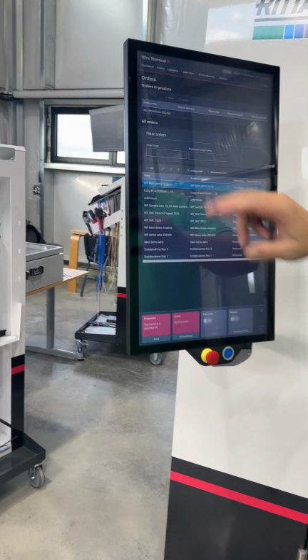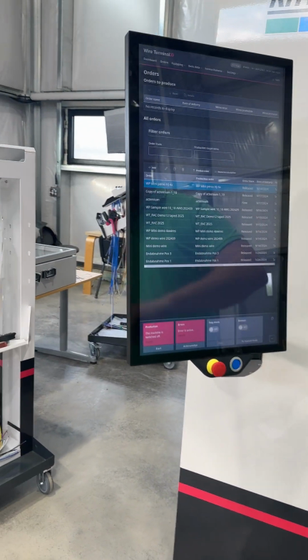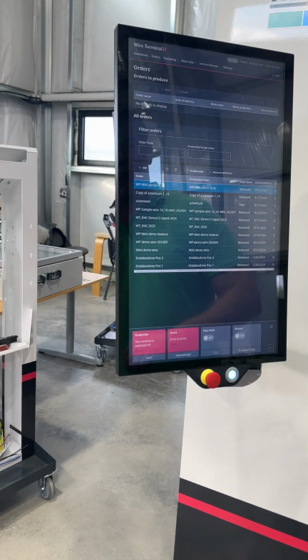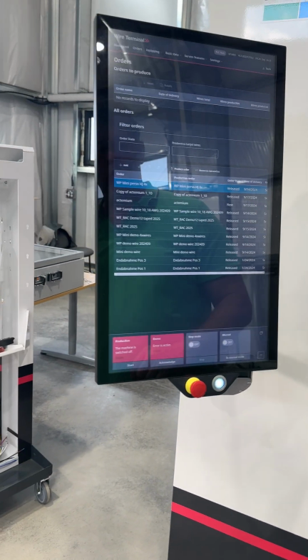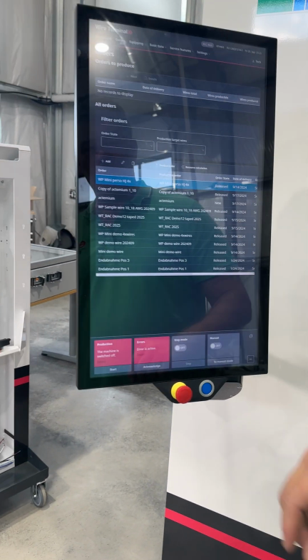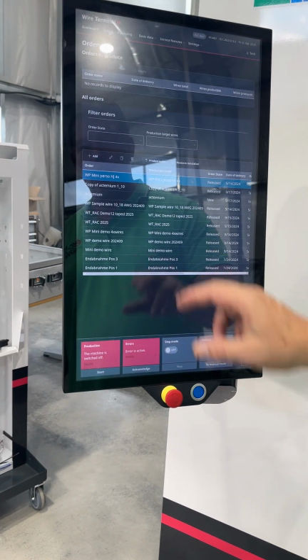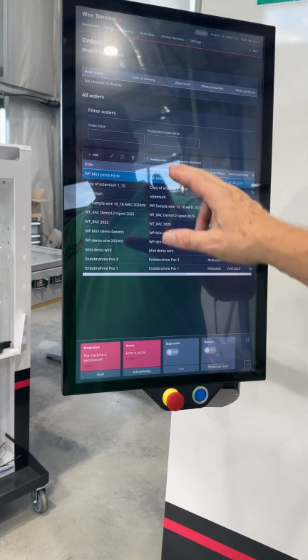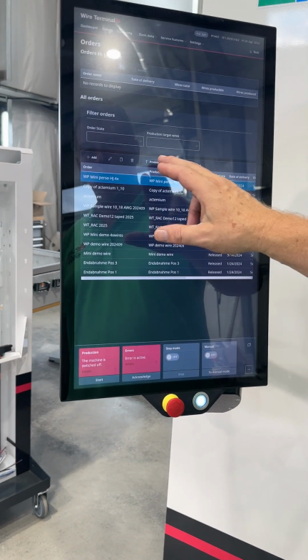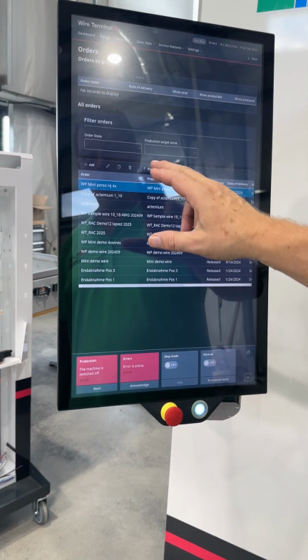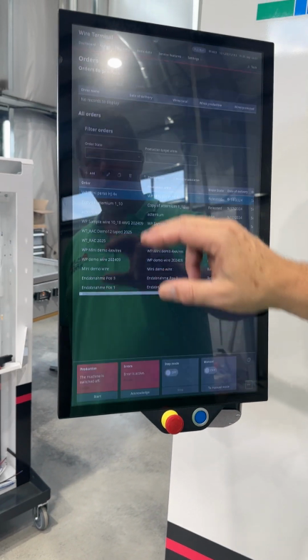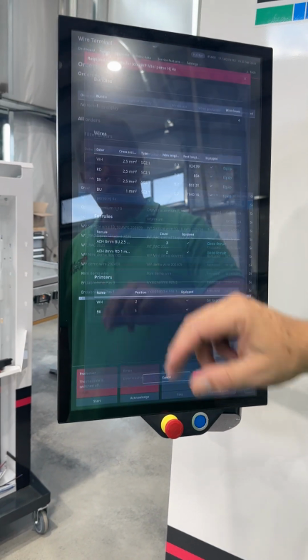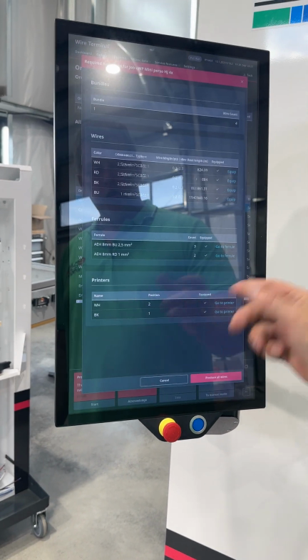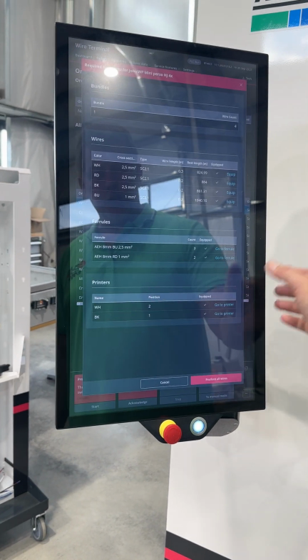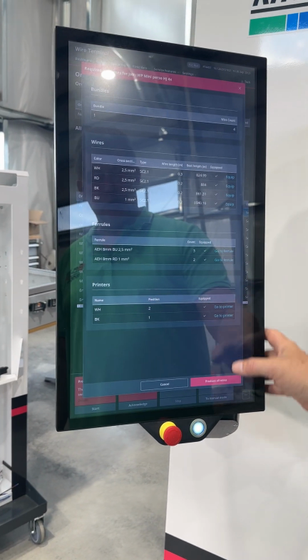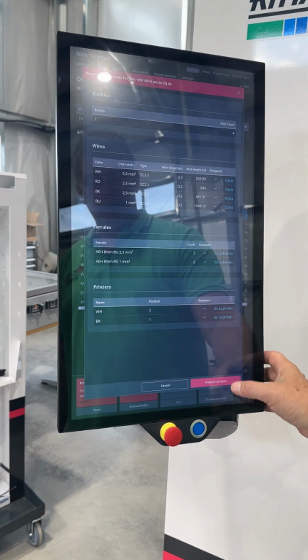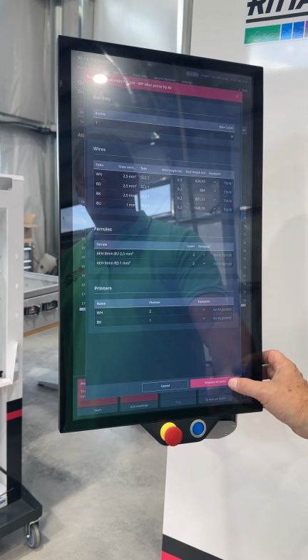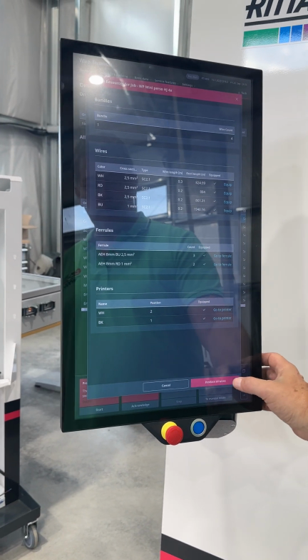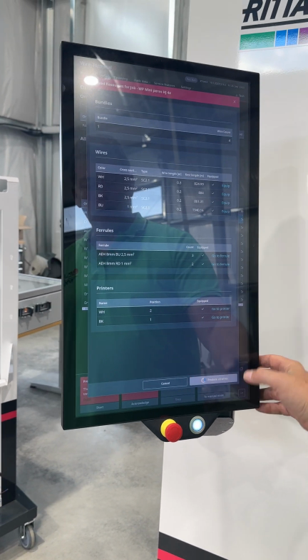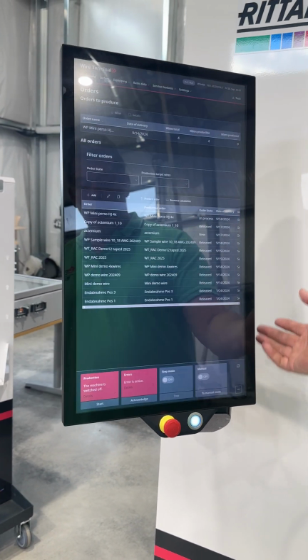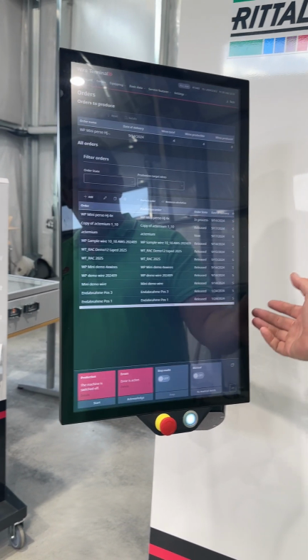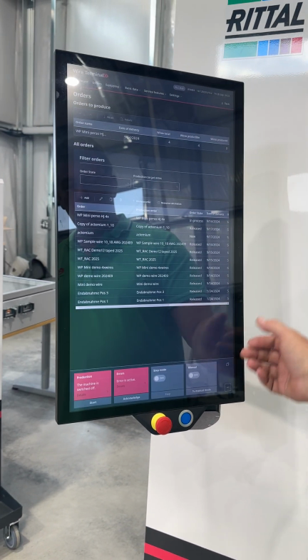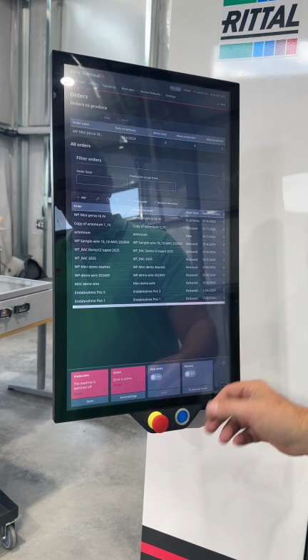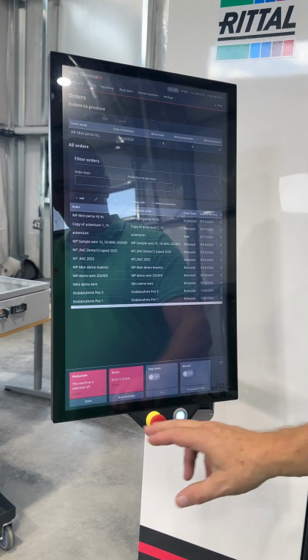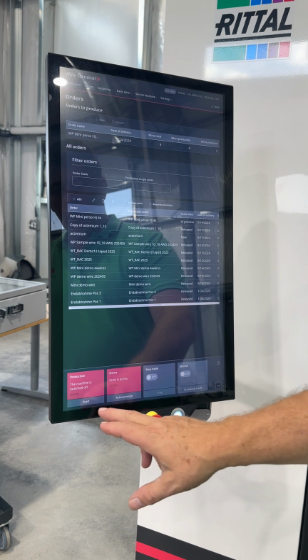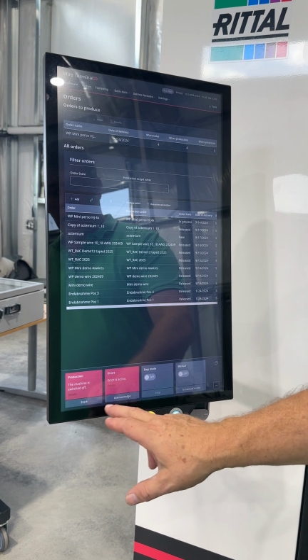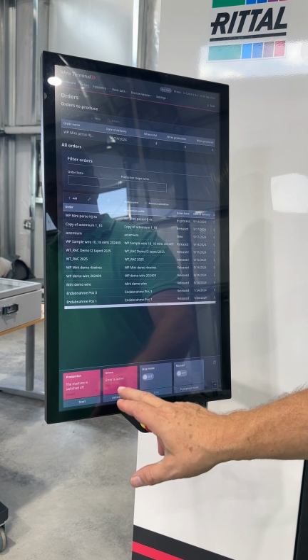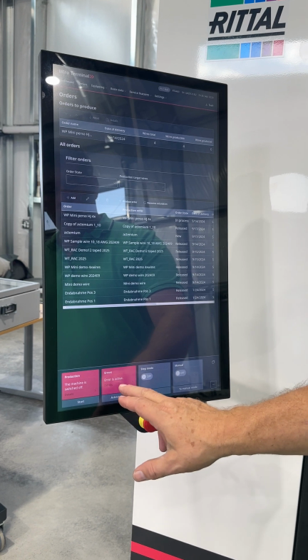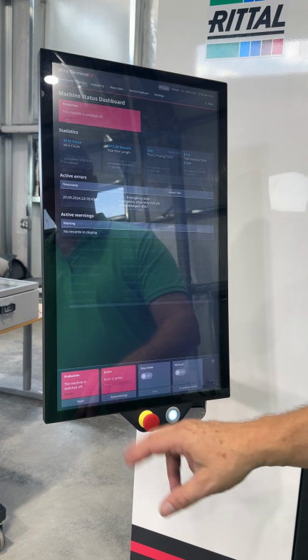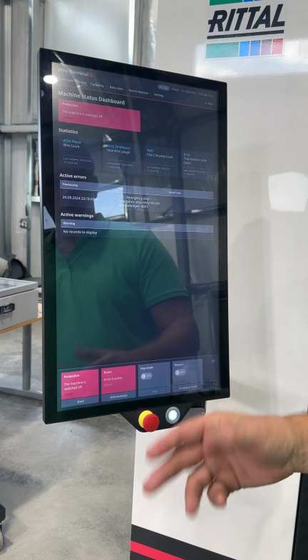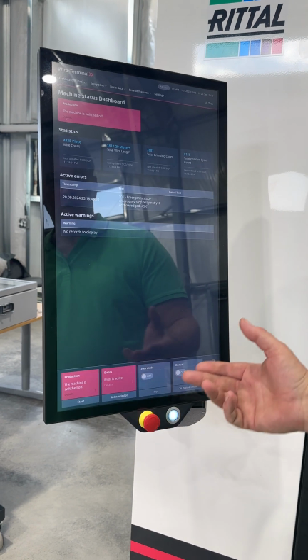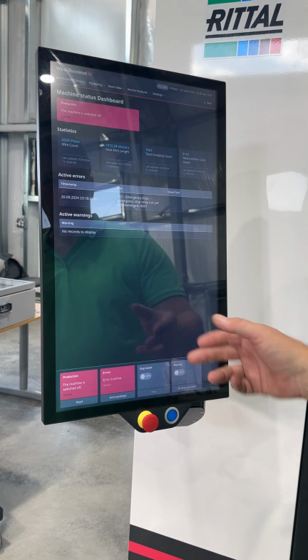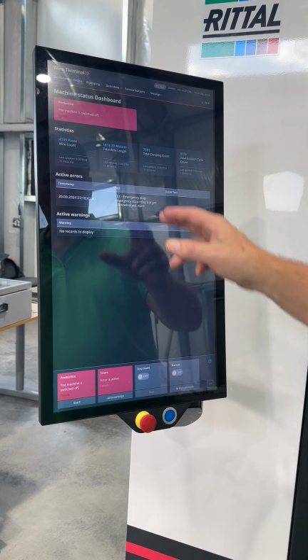So I can produce this particular order — just select it, run it. And what is it telling me?